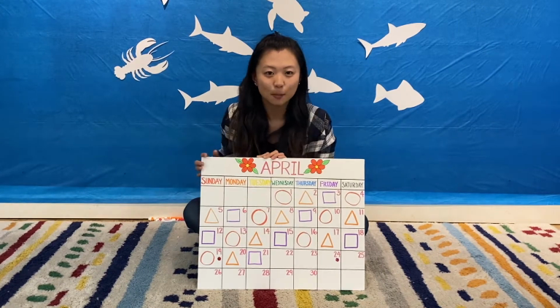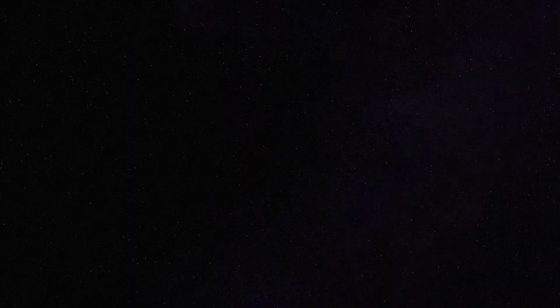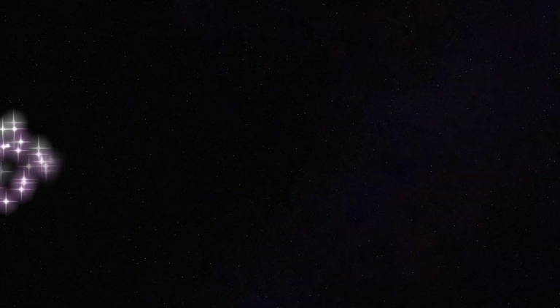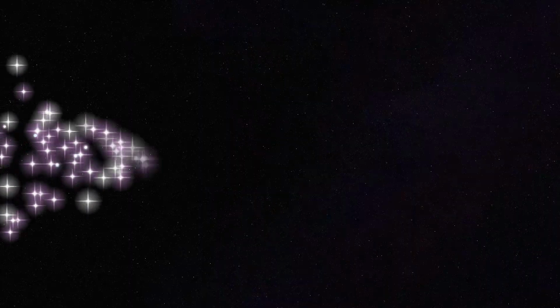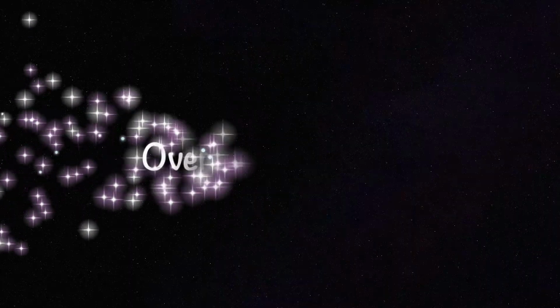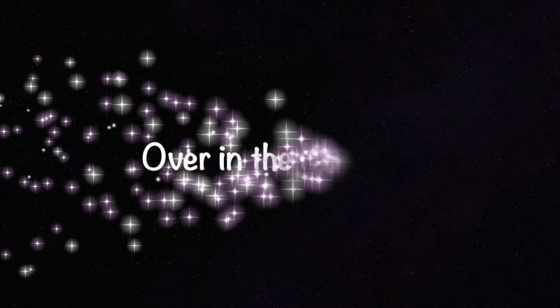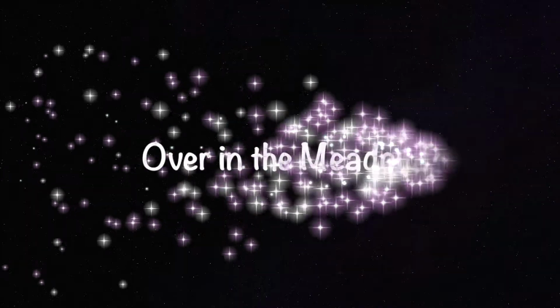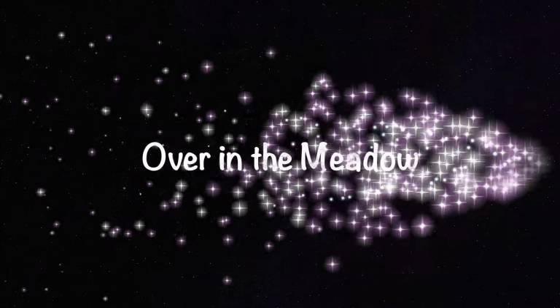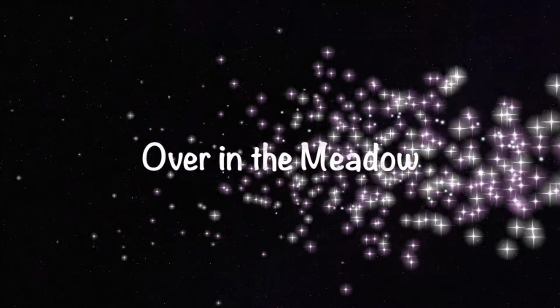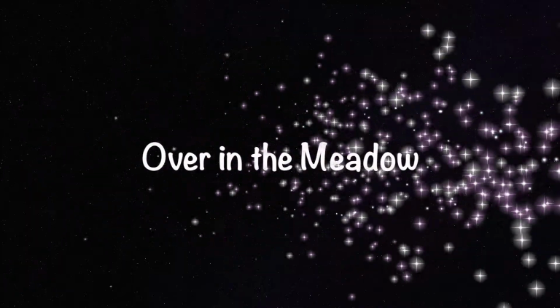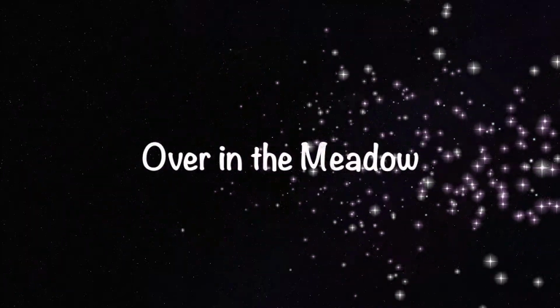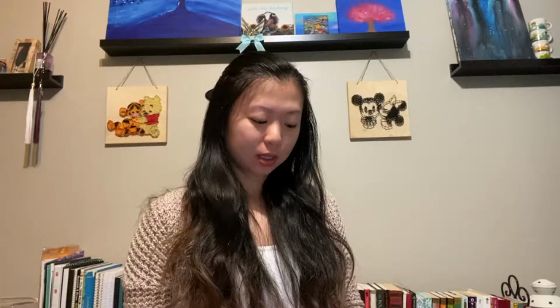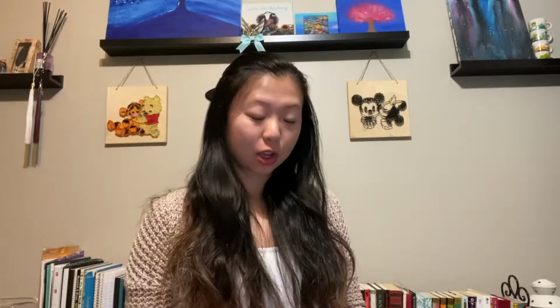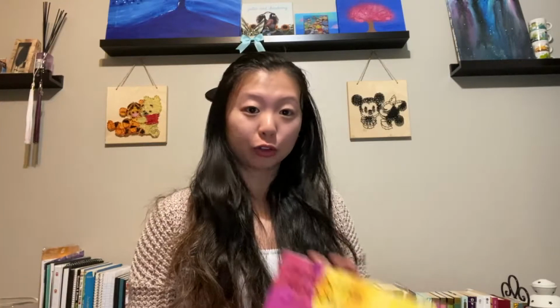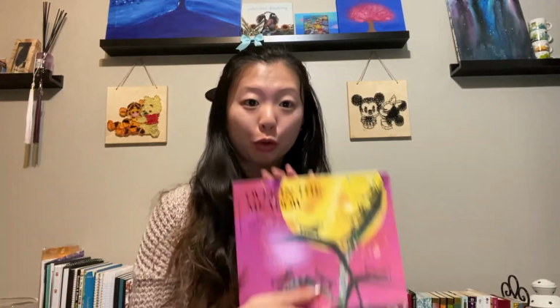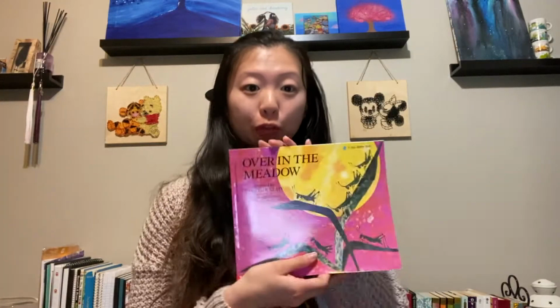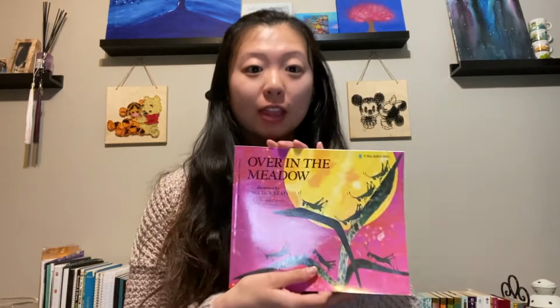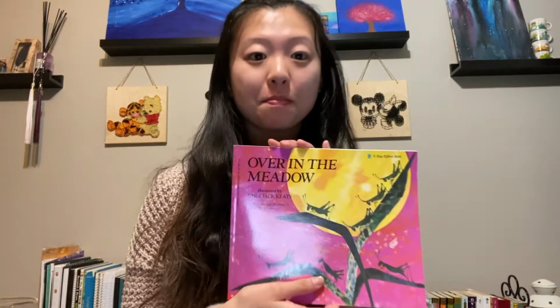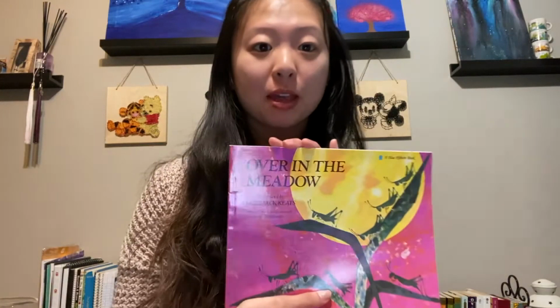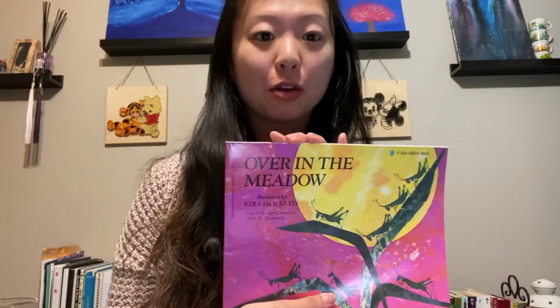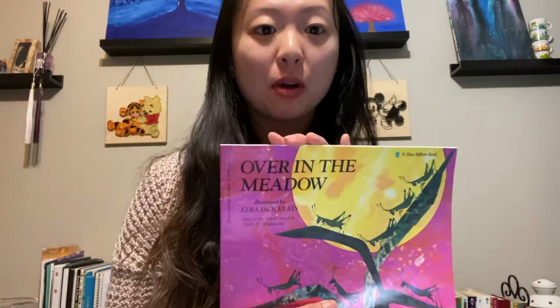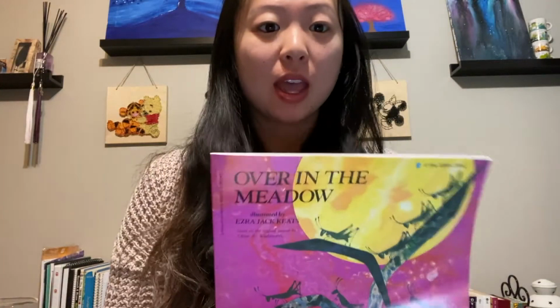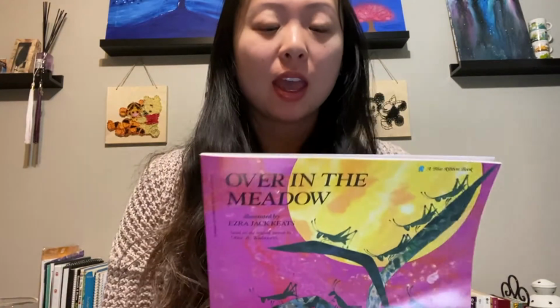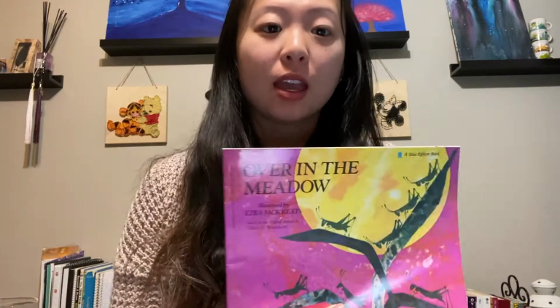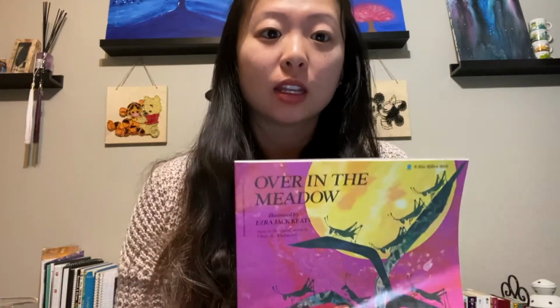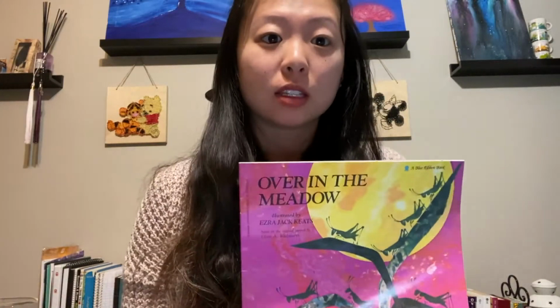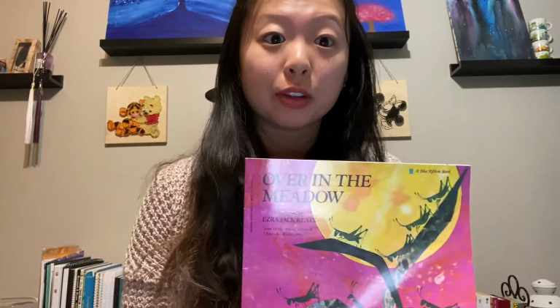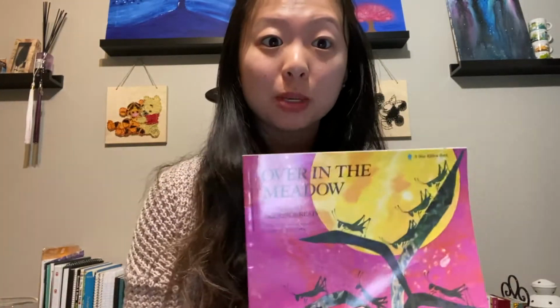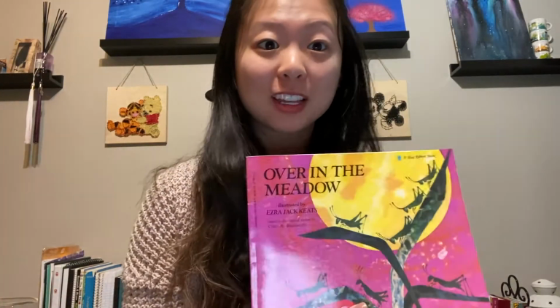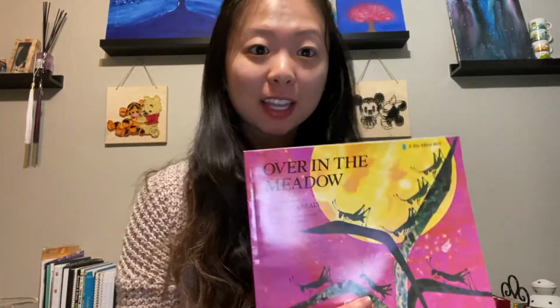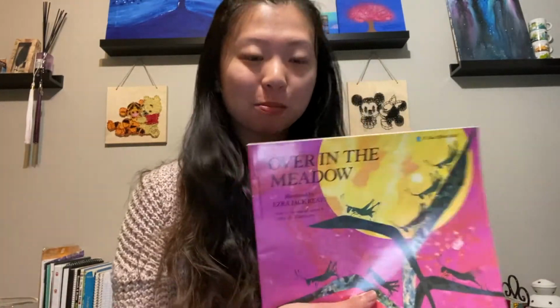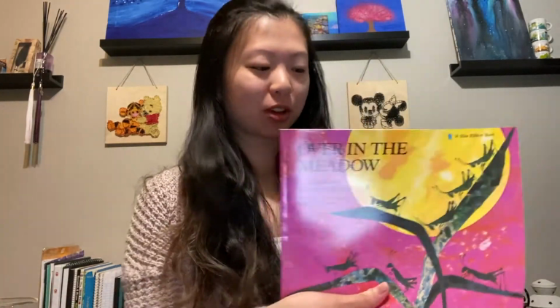Up next, we're going to read a book. It's called Over in the Meadow and it's going to be a singing book.